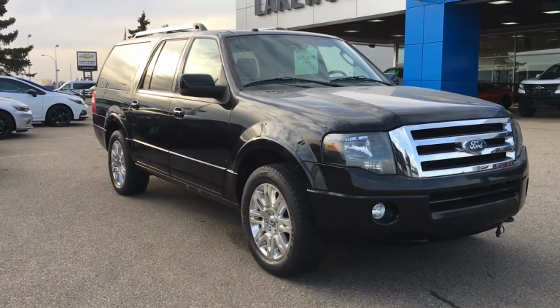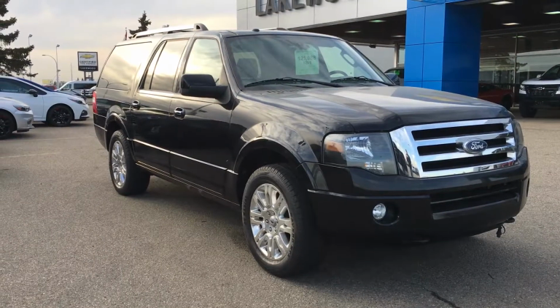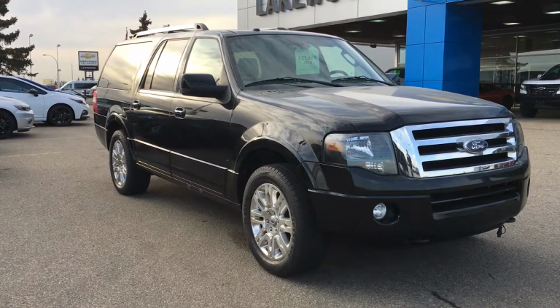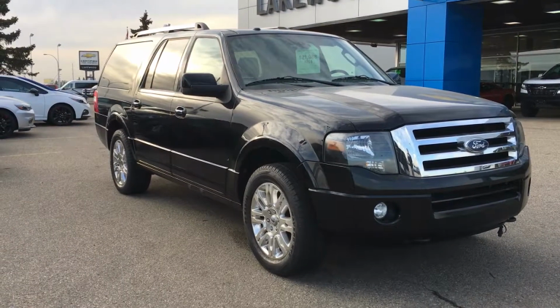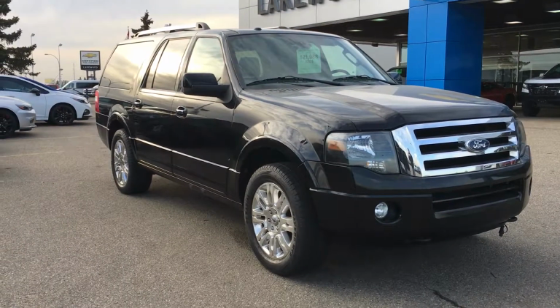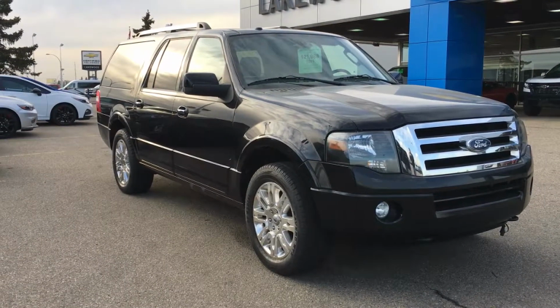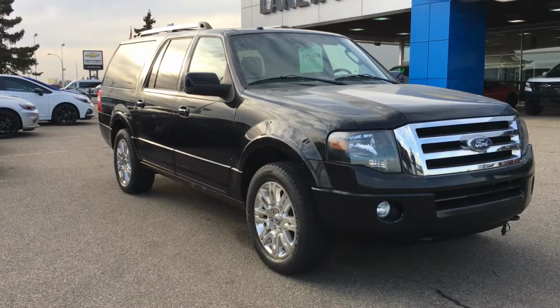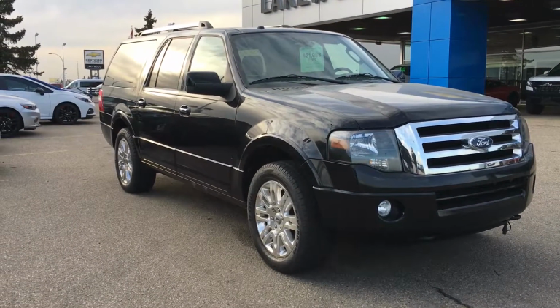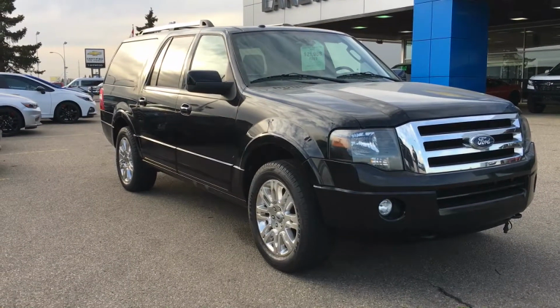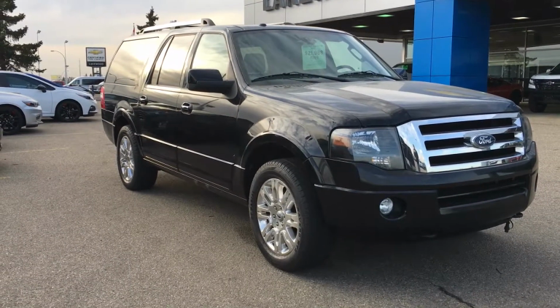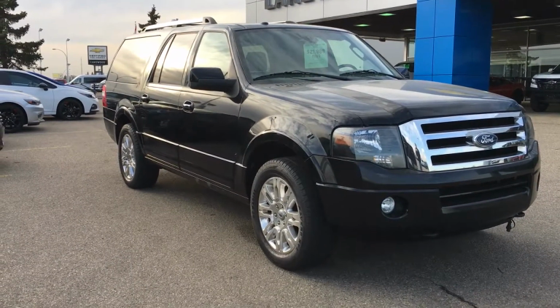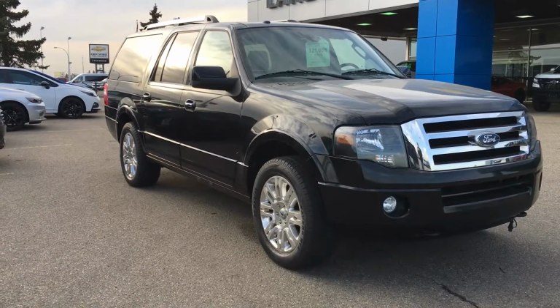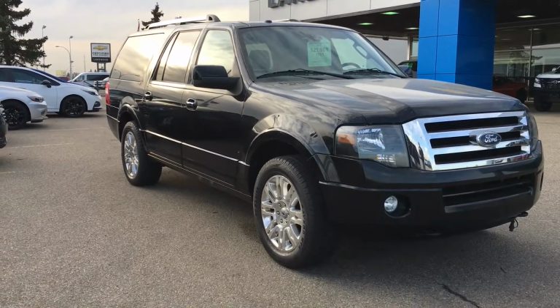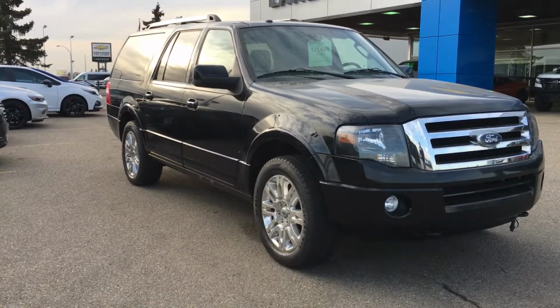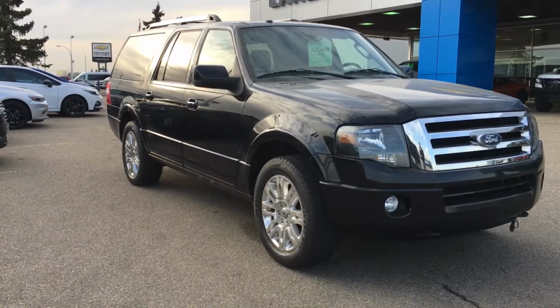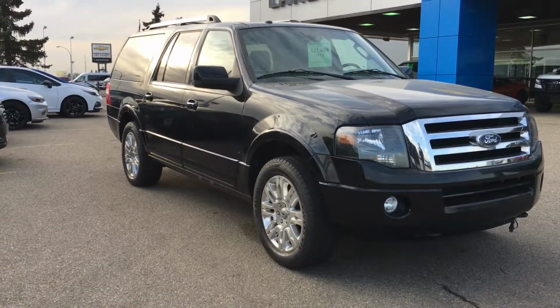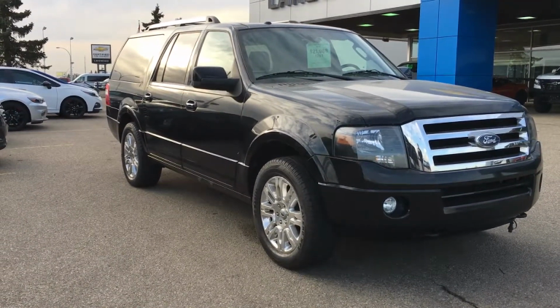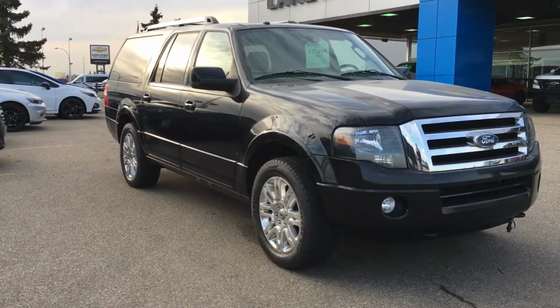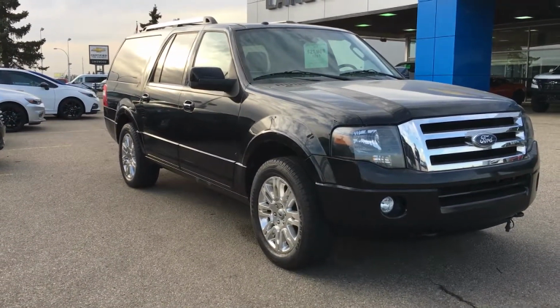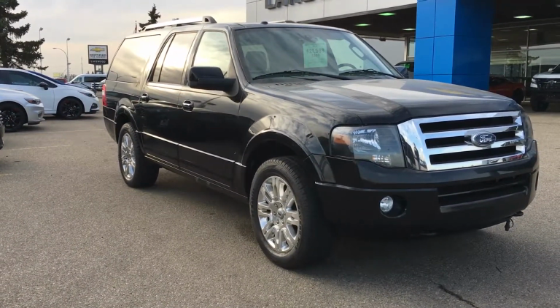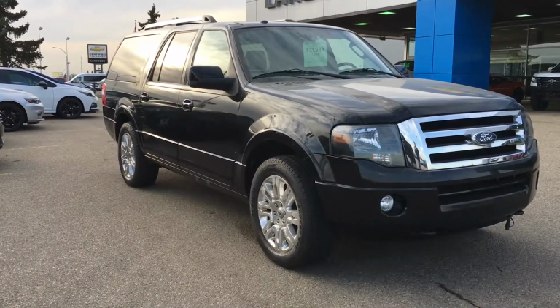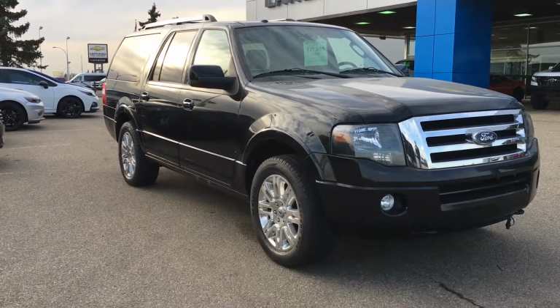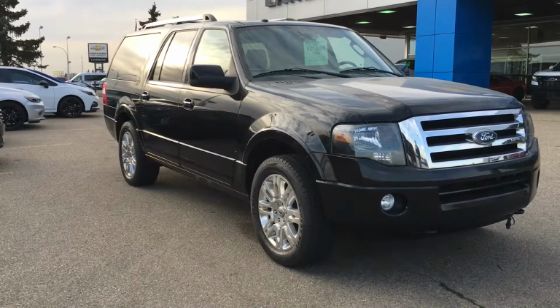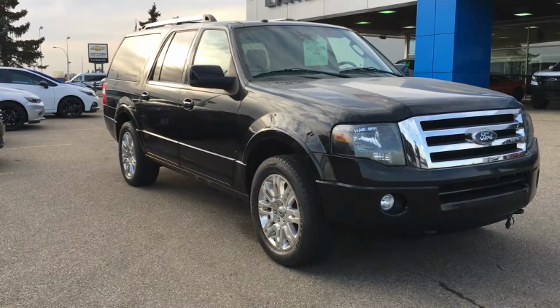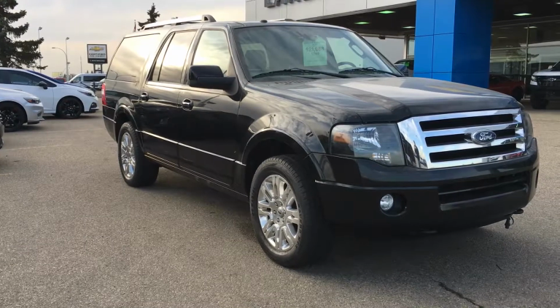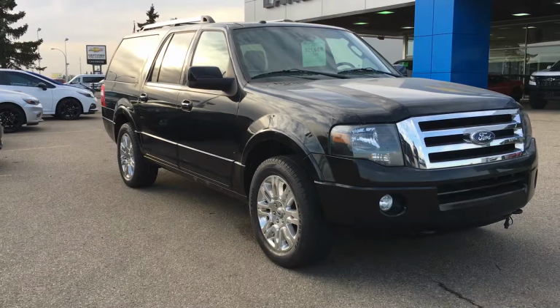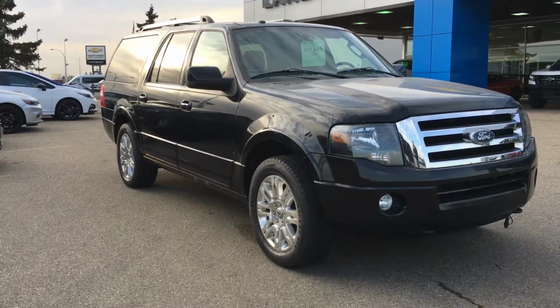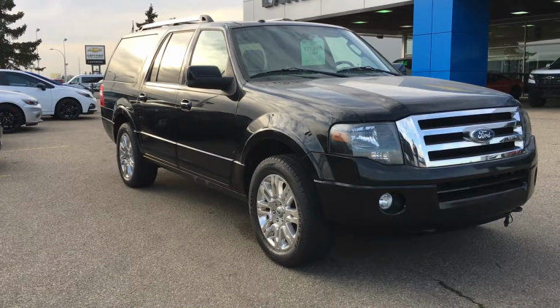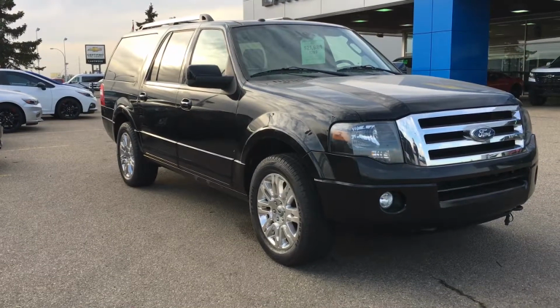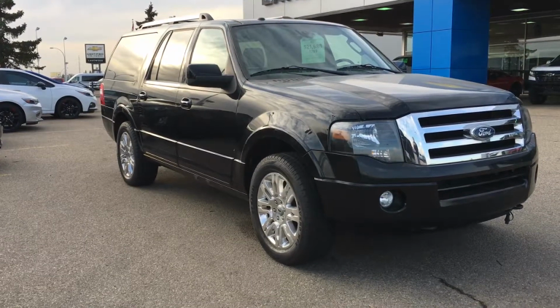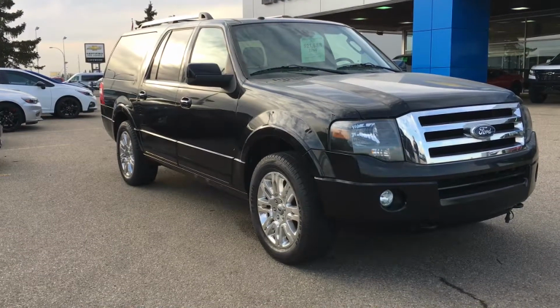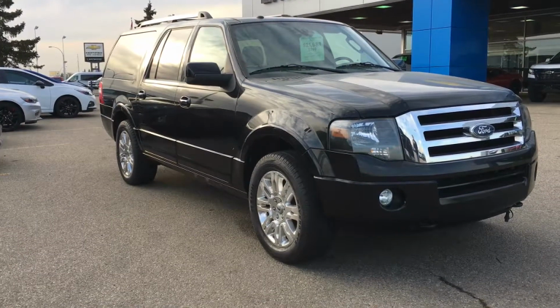Welcome to Liquid Chevrolet. My name is Tom. It's a 2011 Ford Expedition SUV in black.